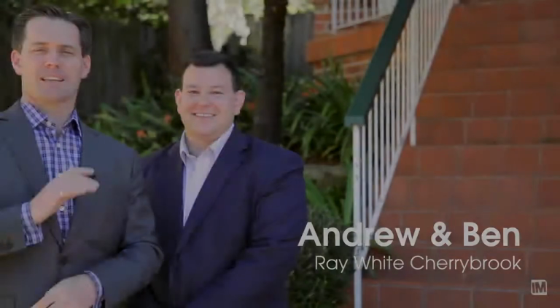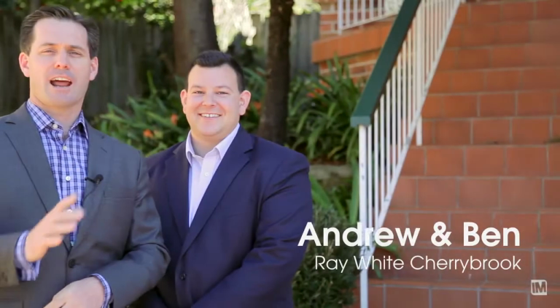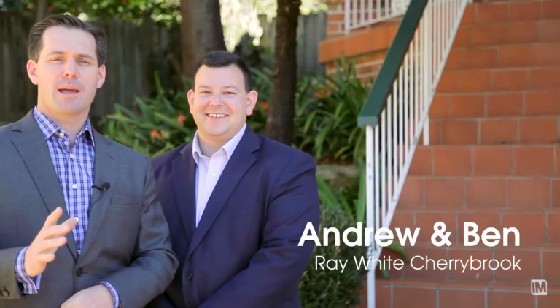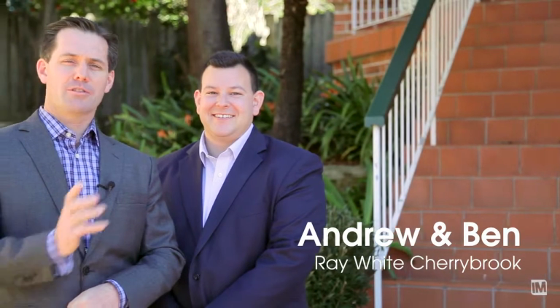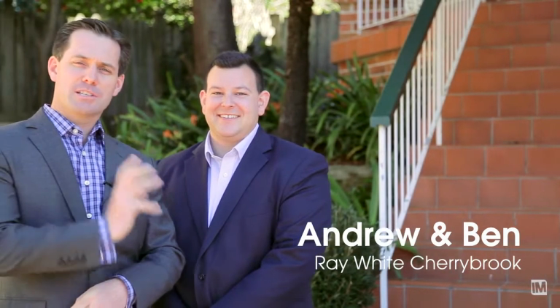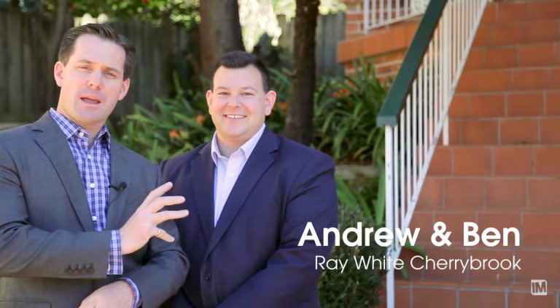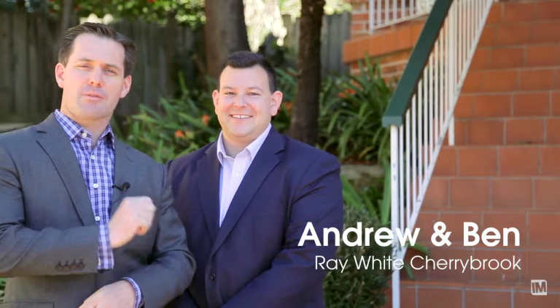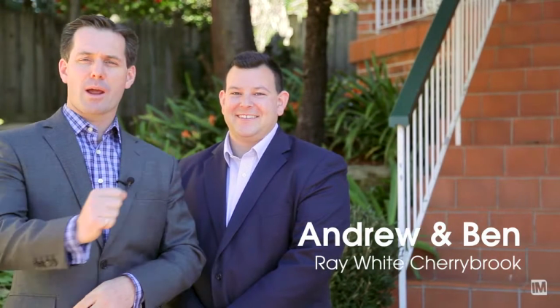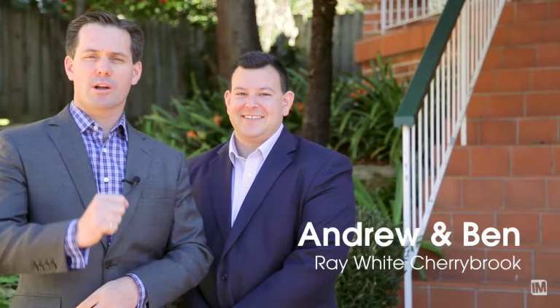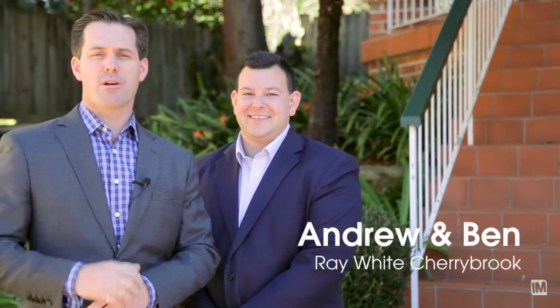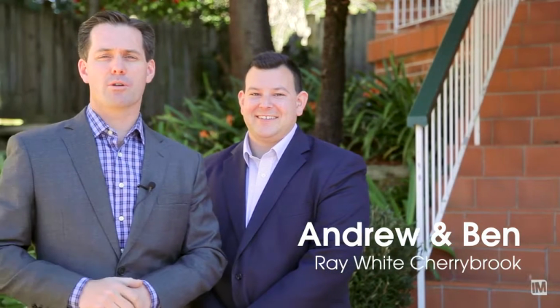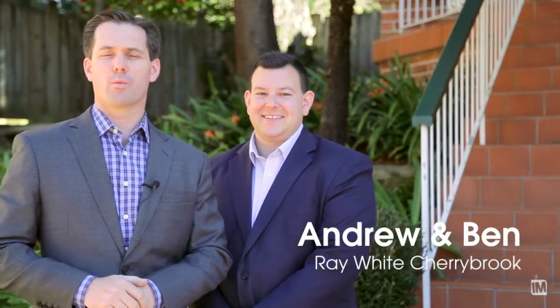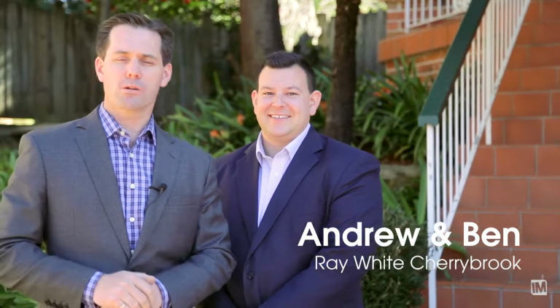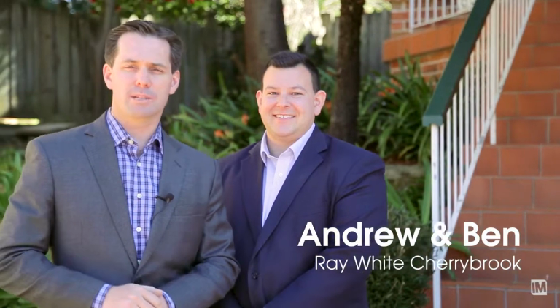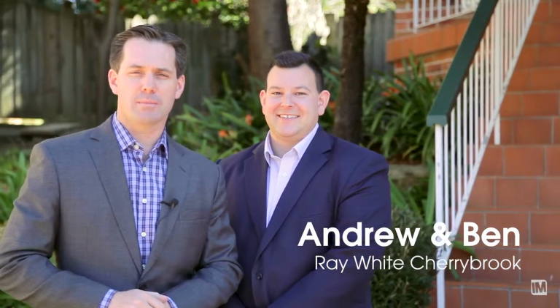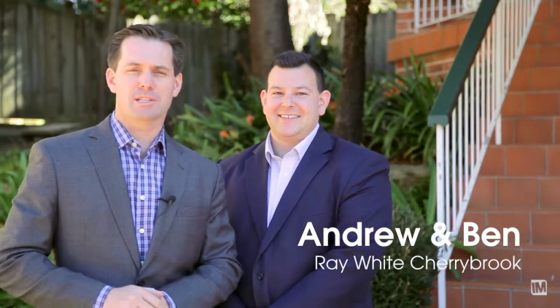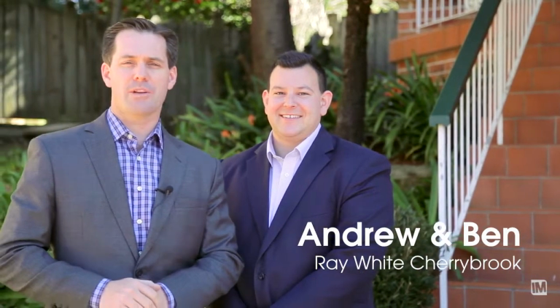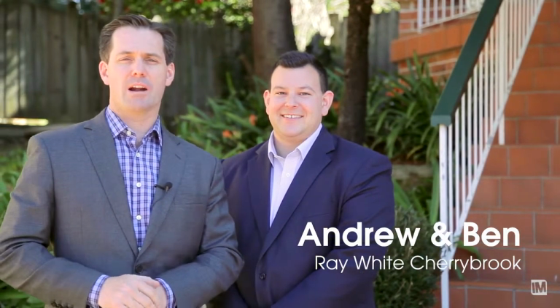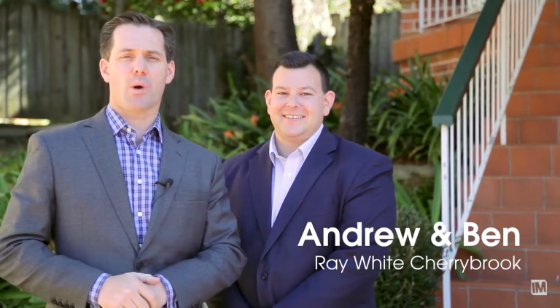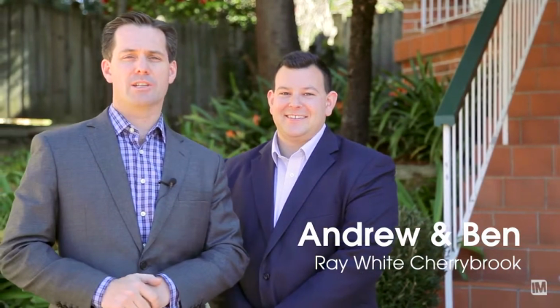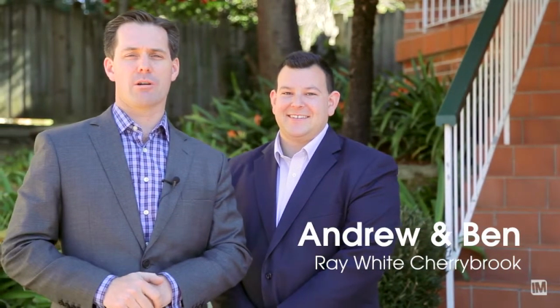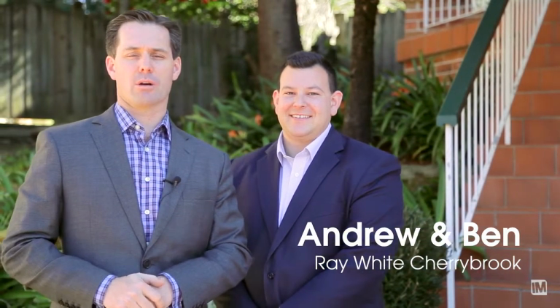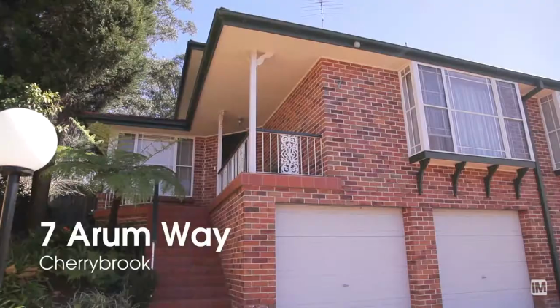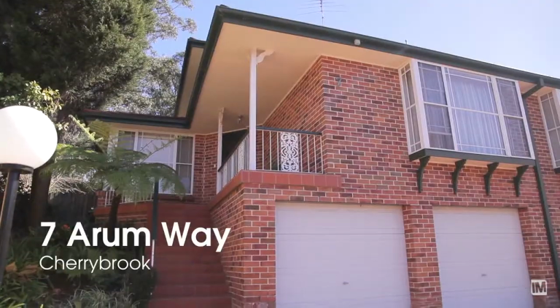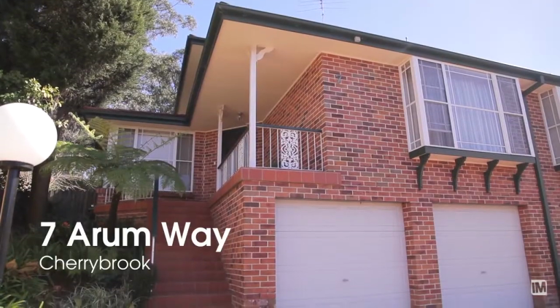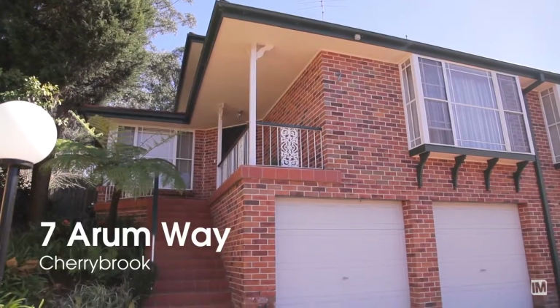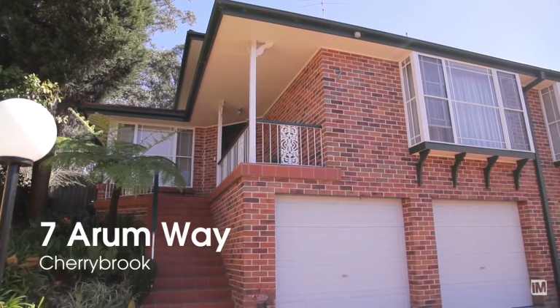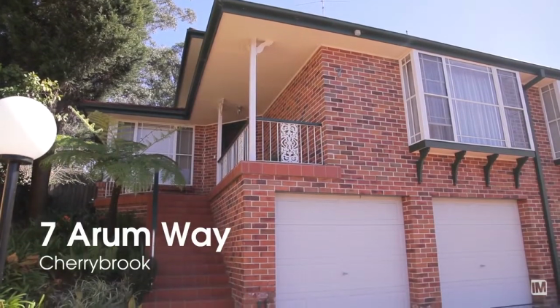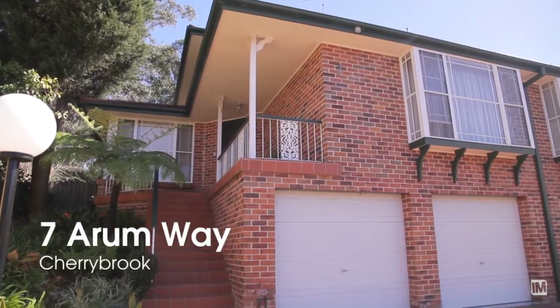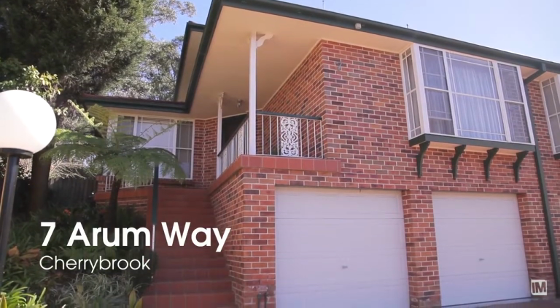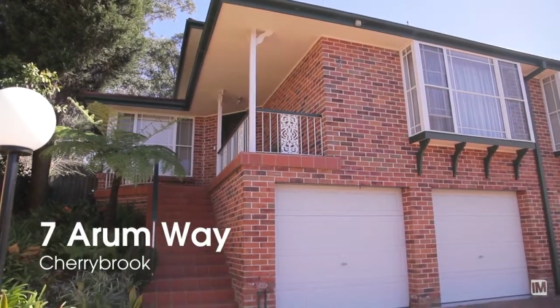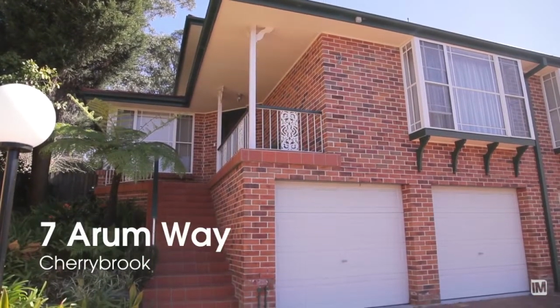G'day, I'm Andrew, this is Ben from Ray White Cherrybrook and welcome to number 7 Arum Way Cherrybrook. One of the best duplexes you'll find in the suburb.